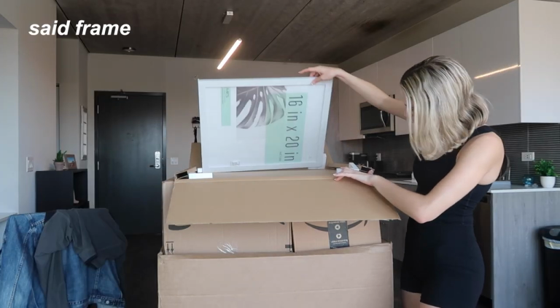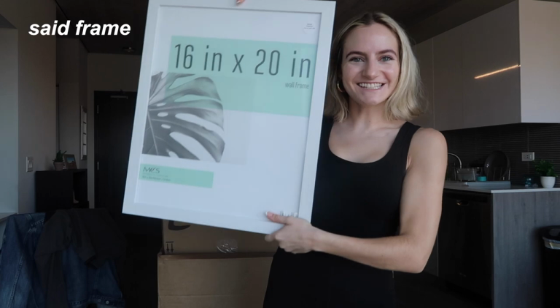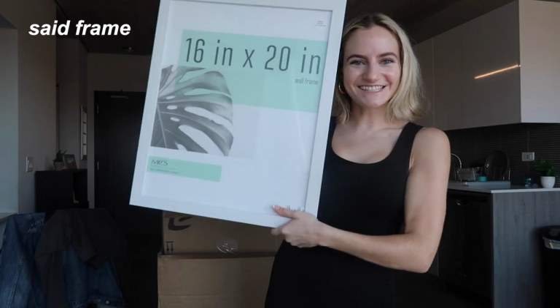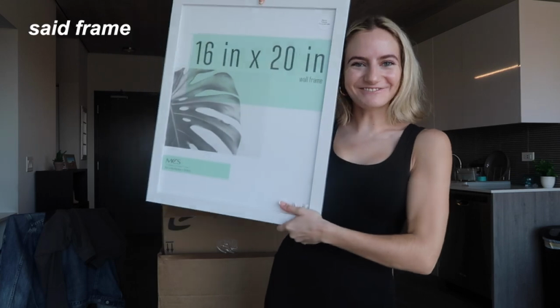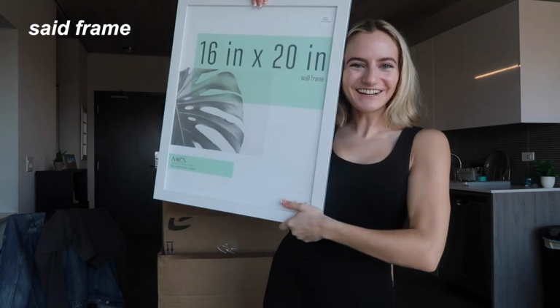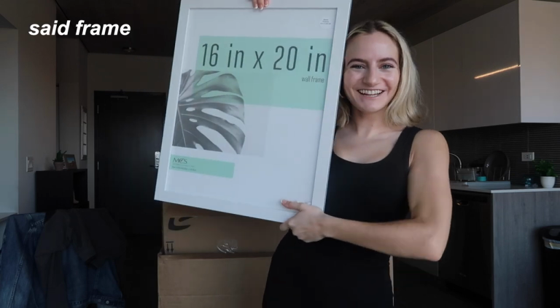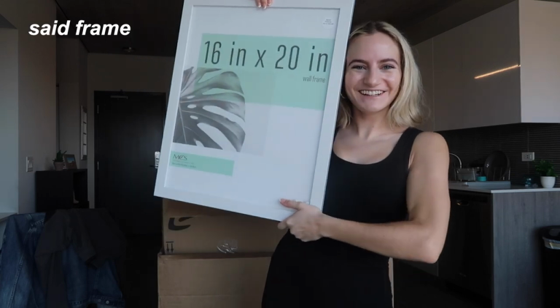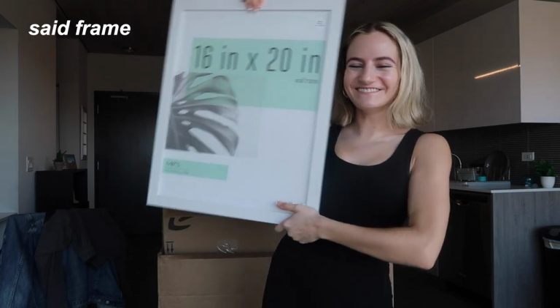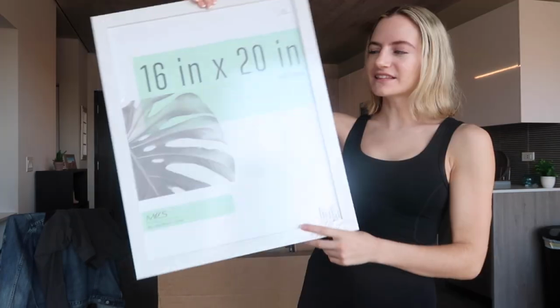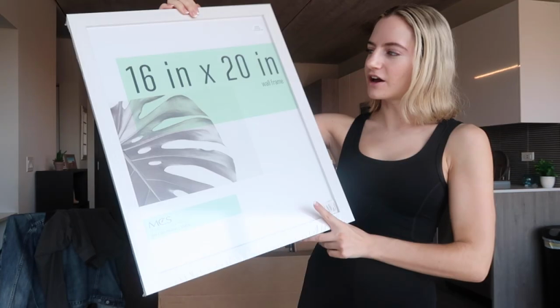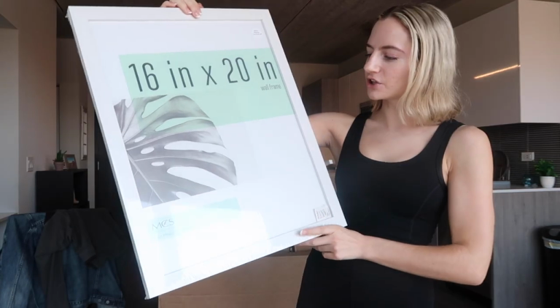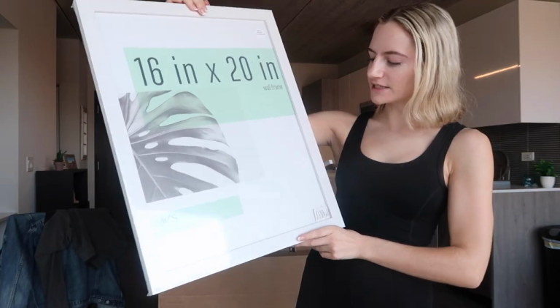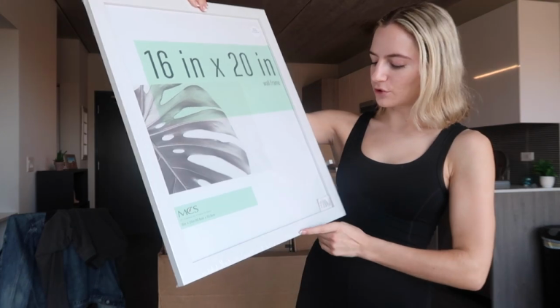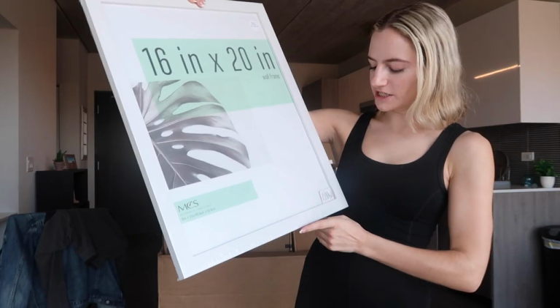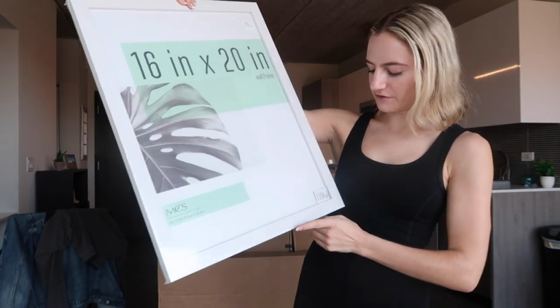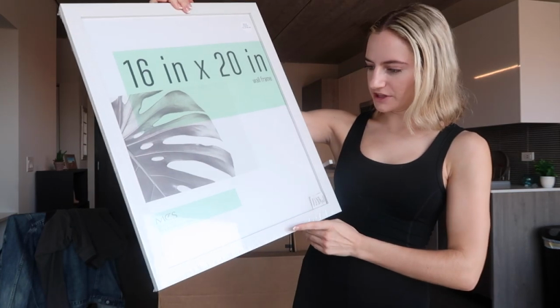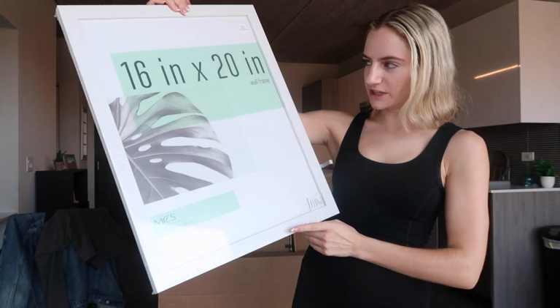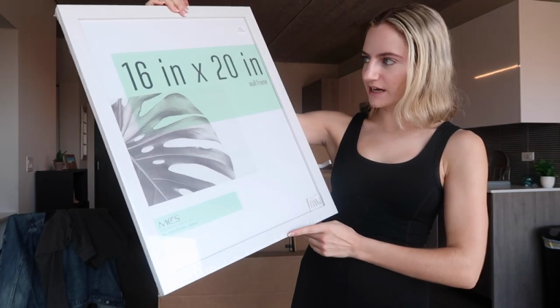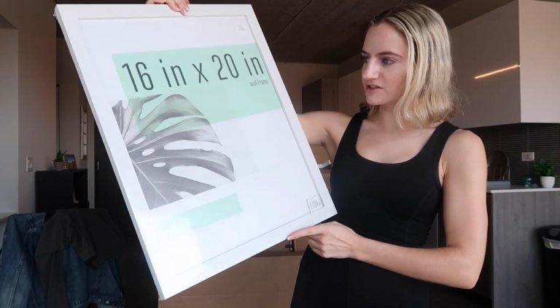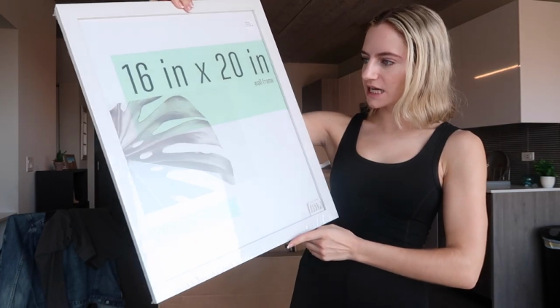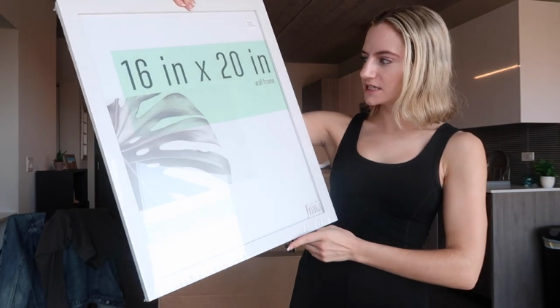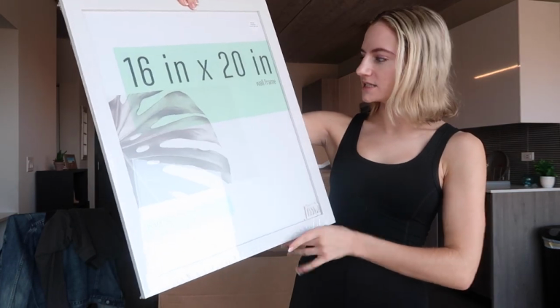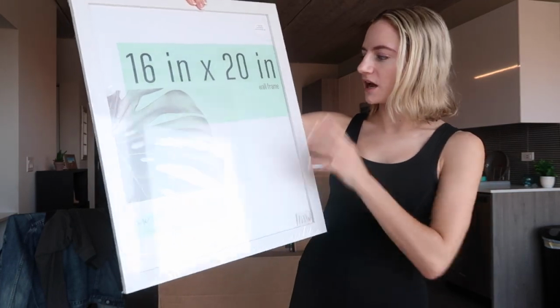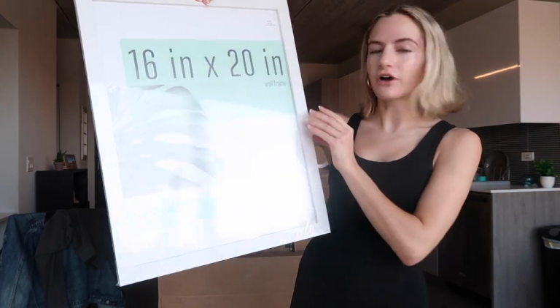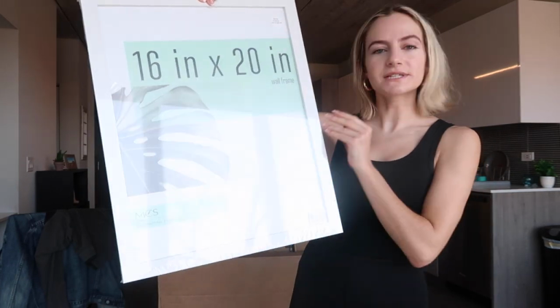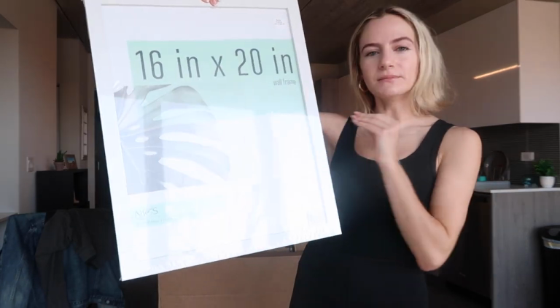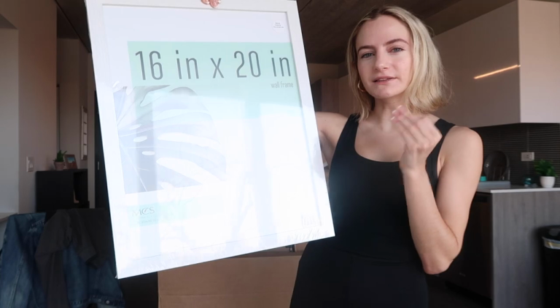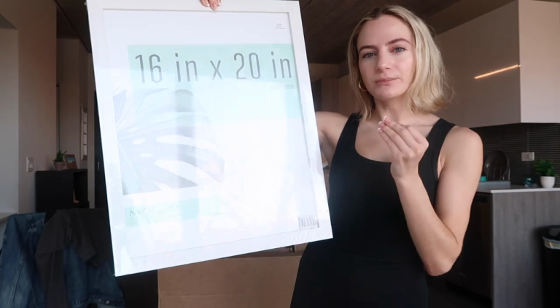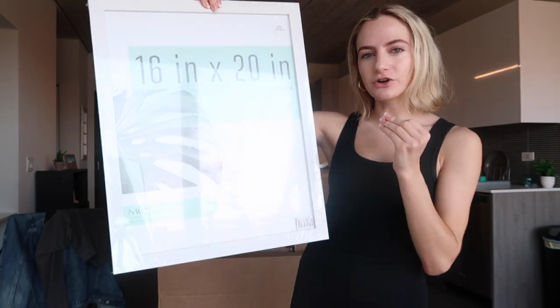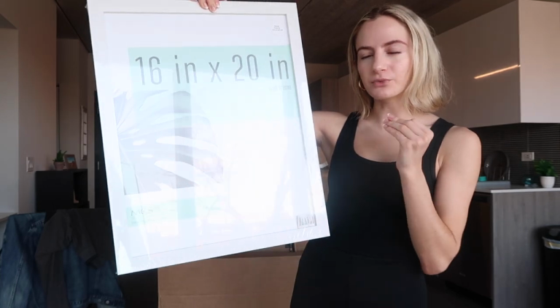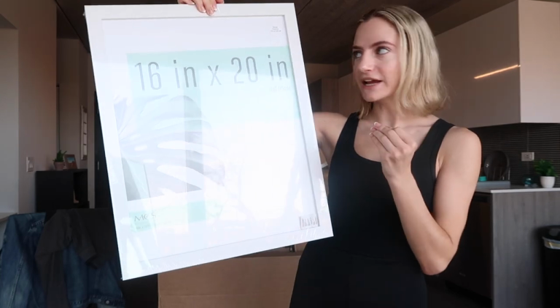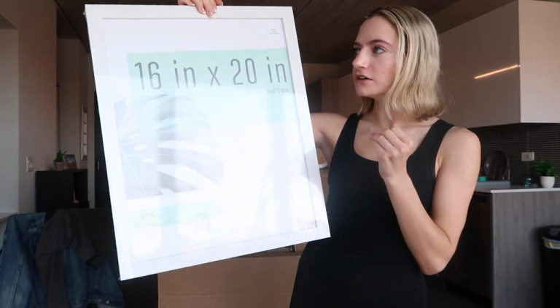This is the frame. I feel like the color is a little bit different than what they advertised — I thought it was gonna be a little bit grayer.